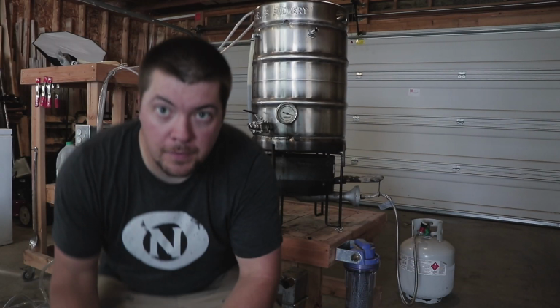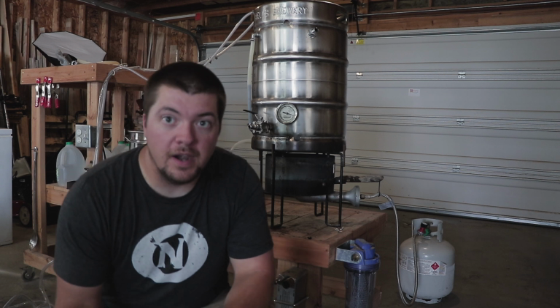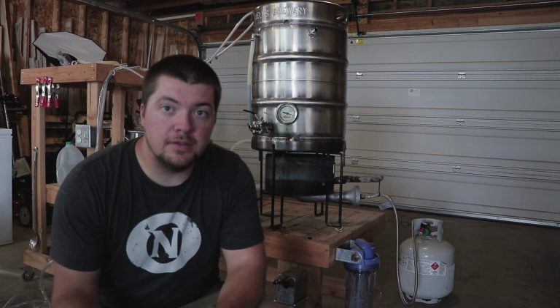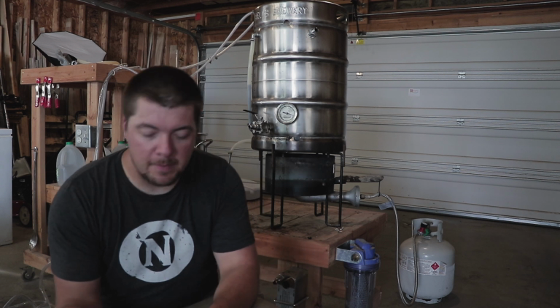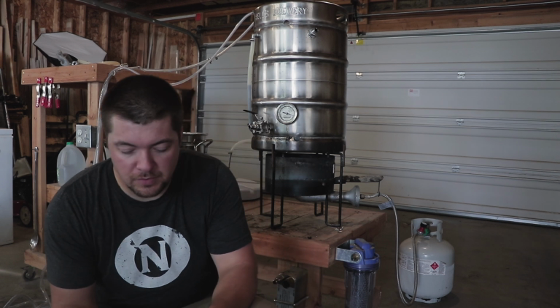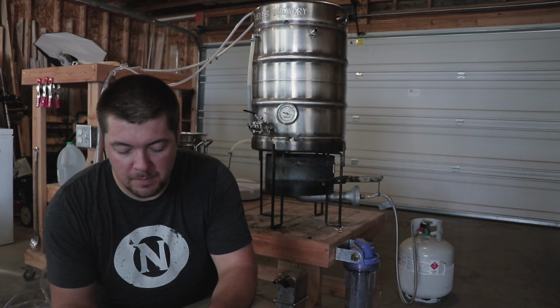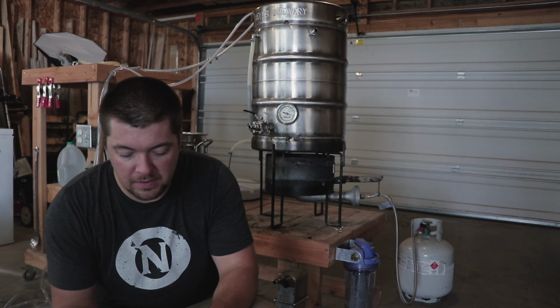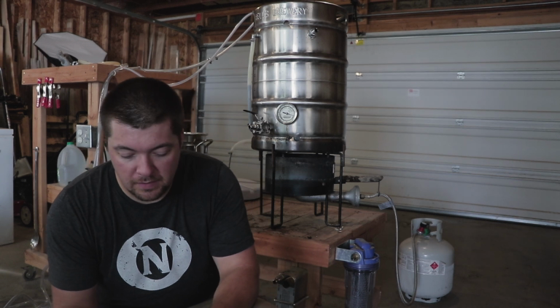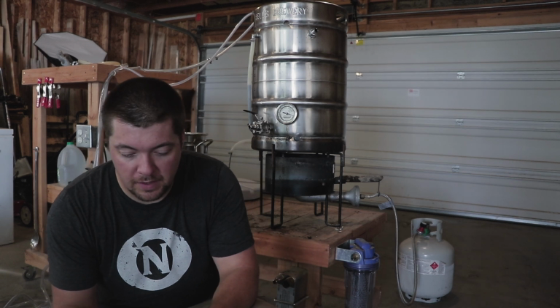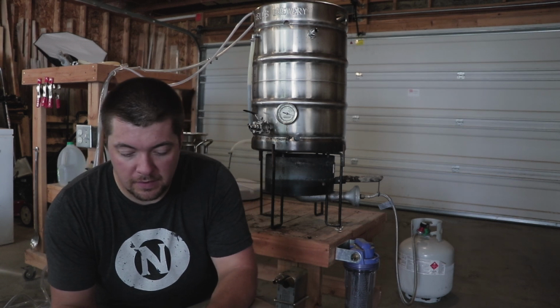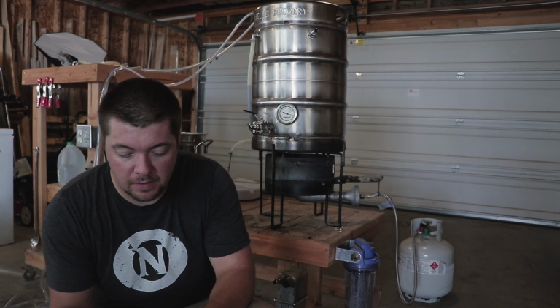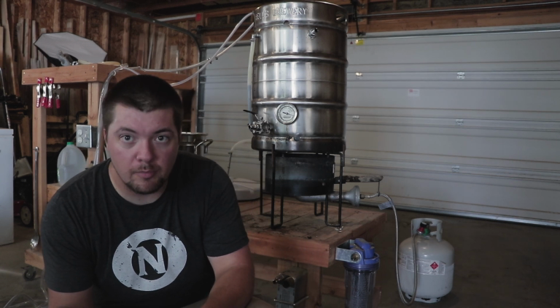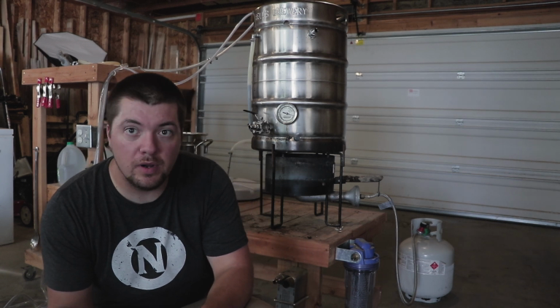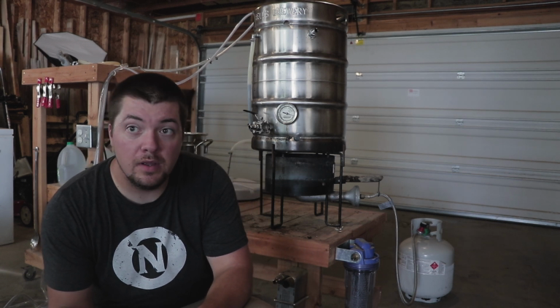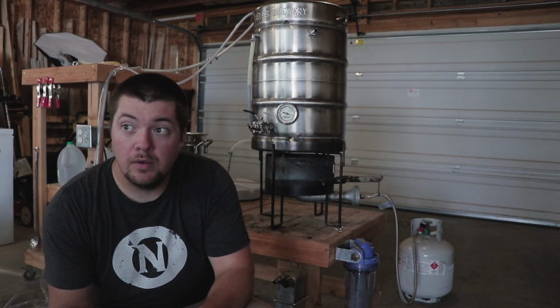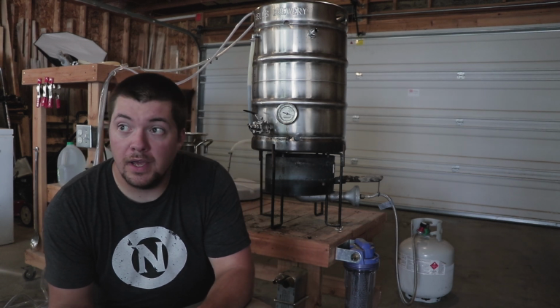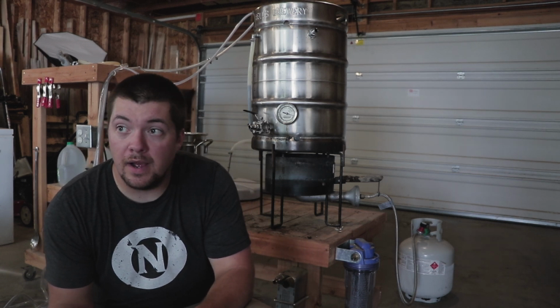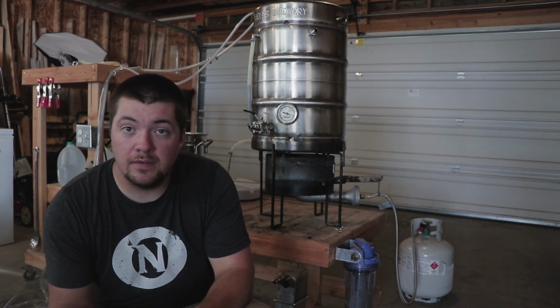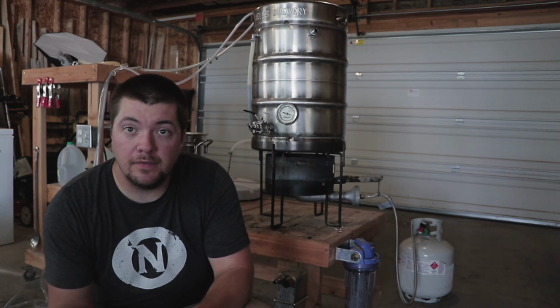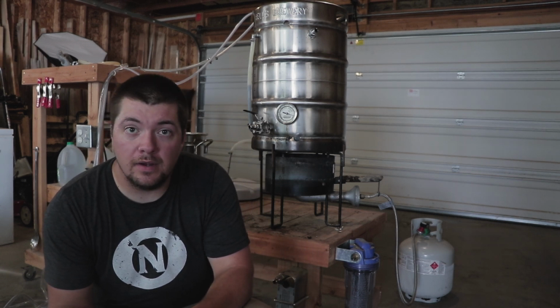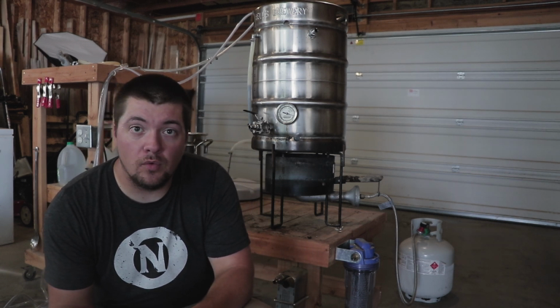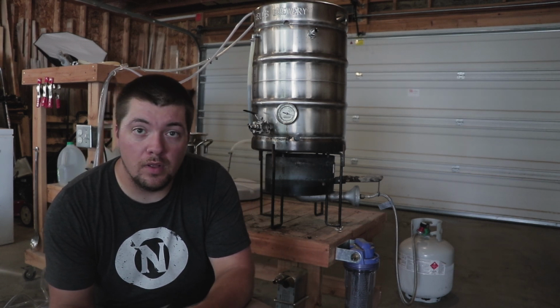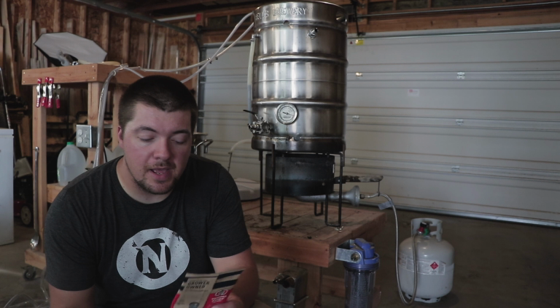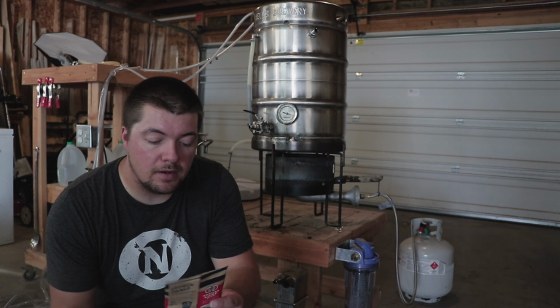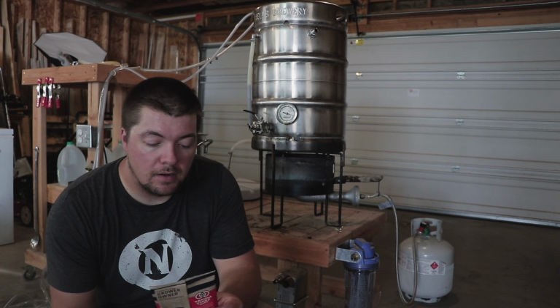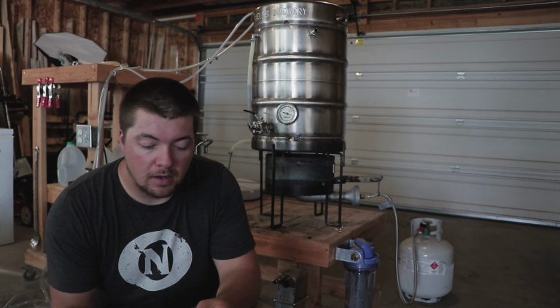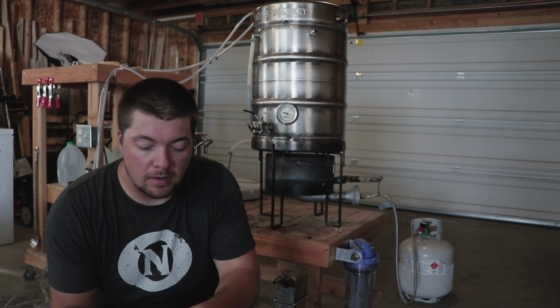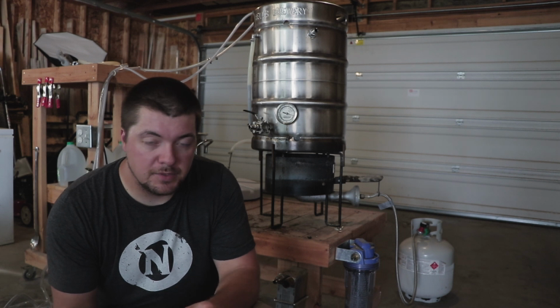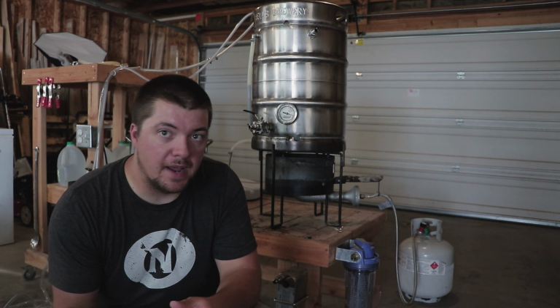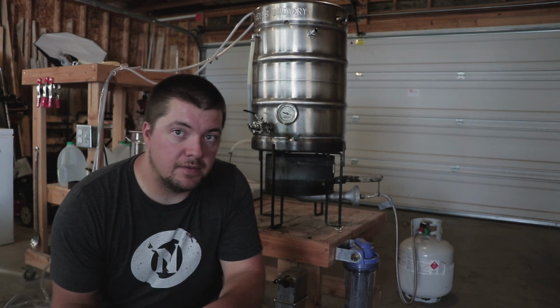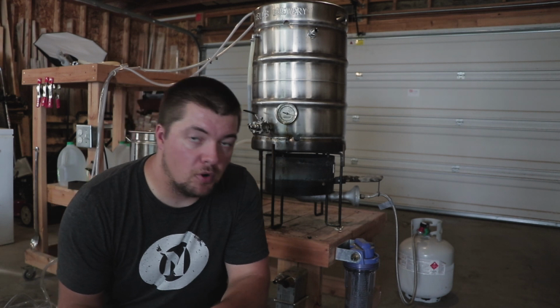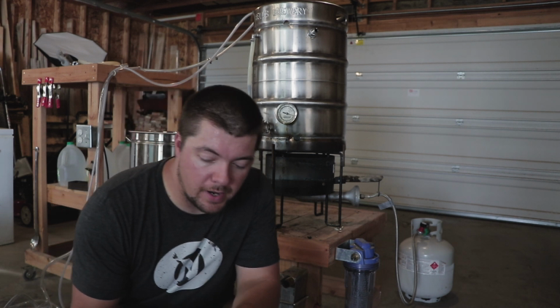We're at about 20 minutes left in our boil. We got an ounce of Willamette left, so we're going to add that to the boil now.